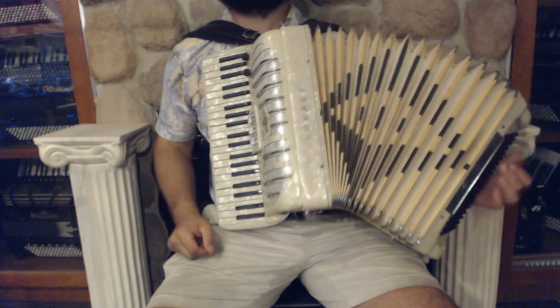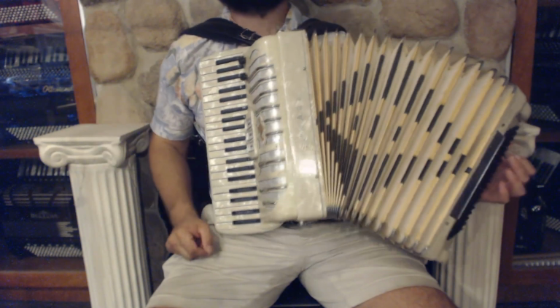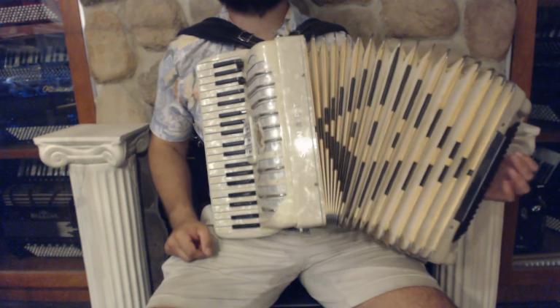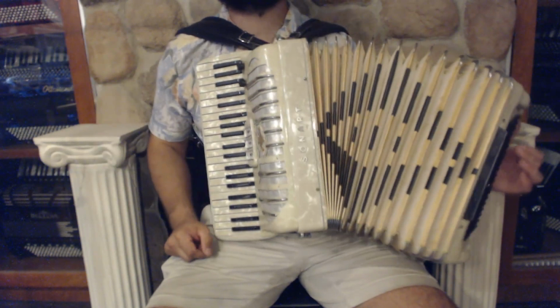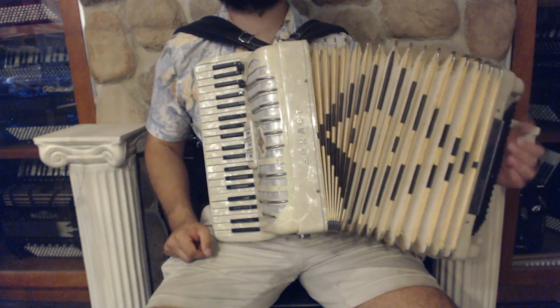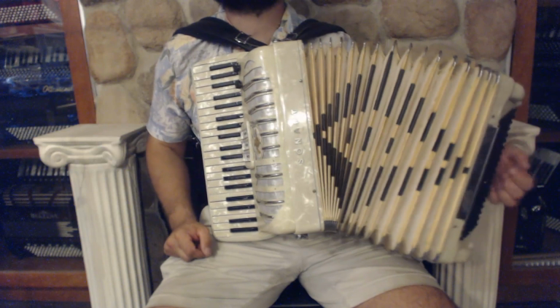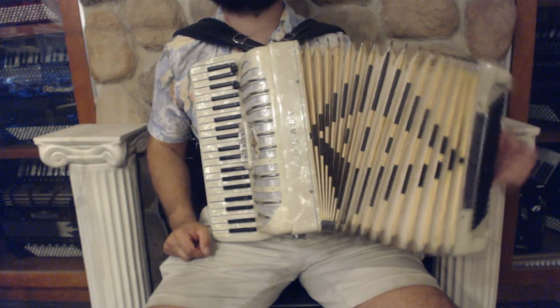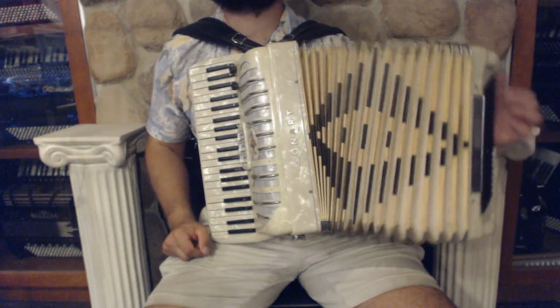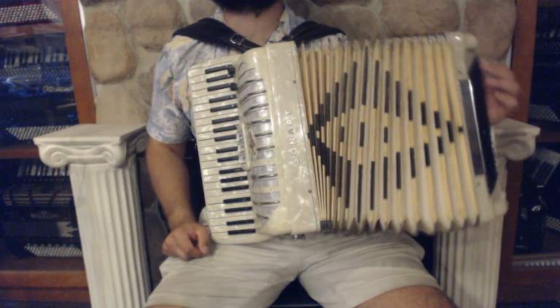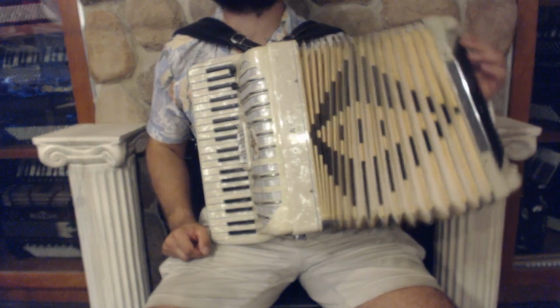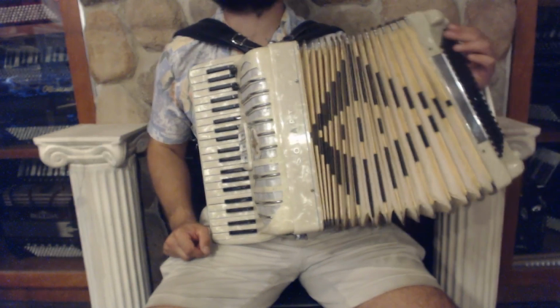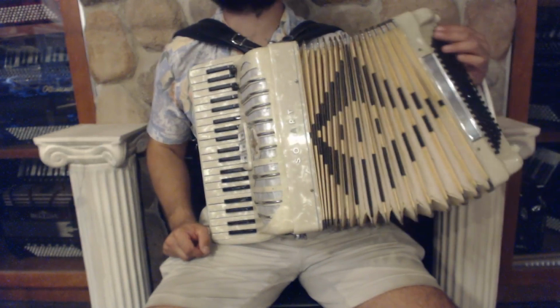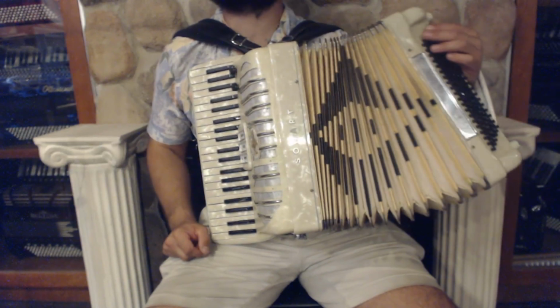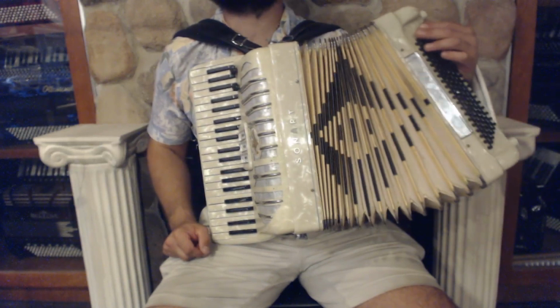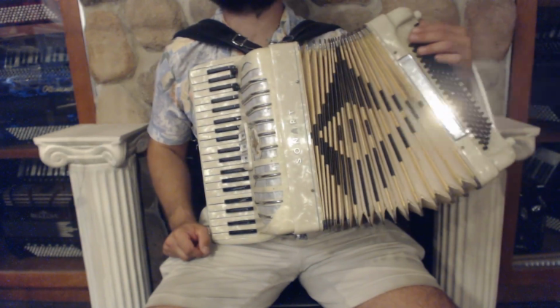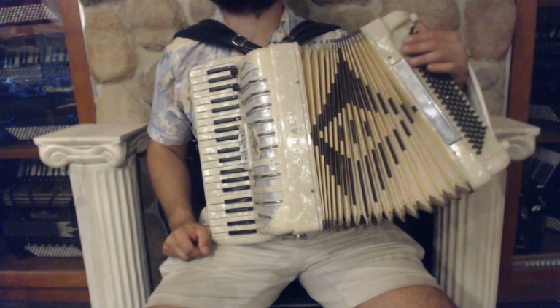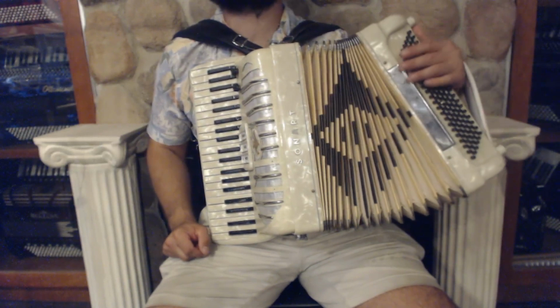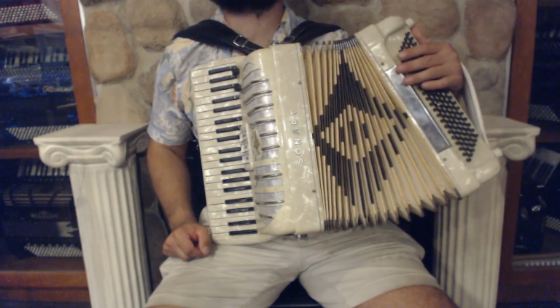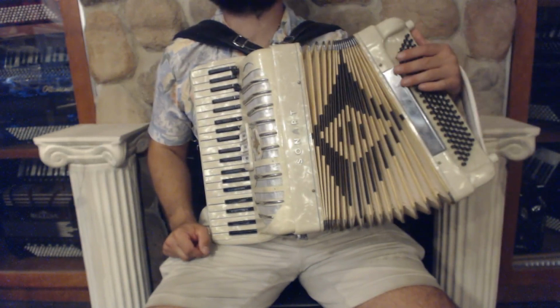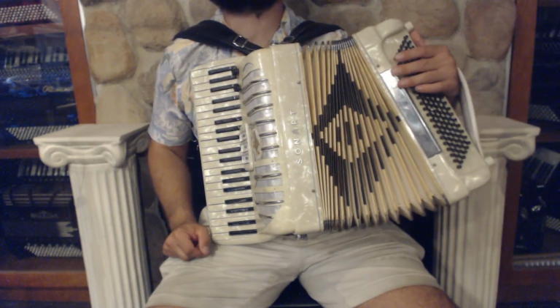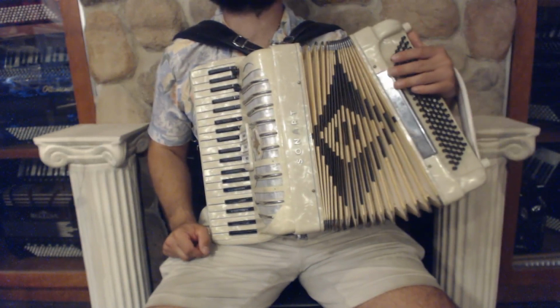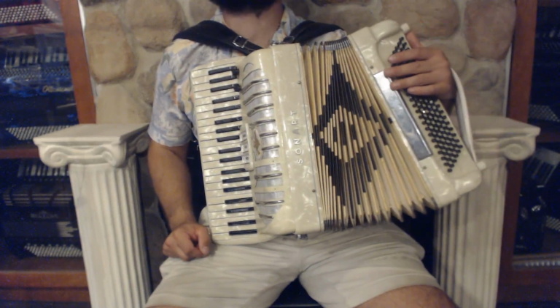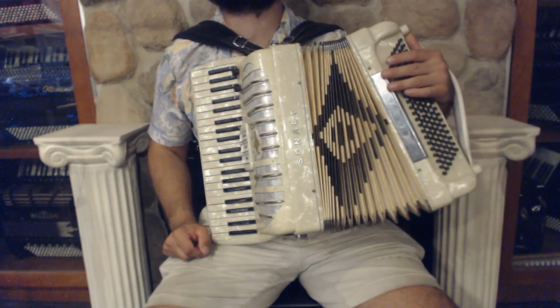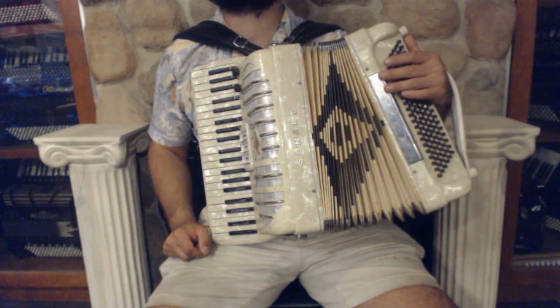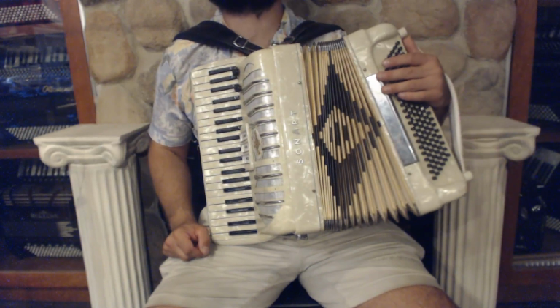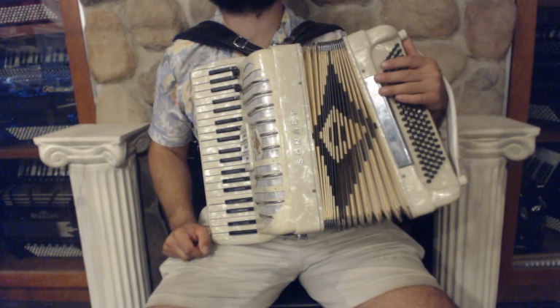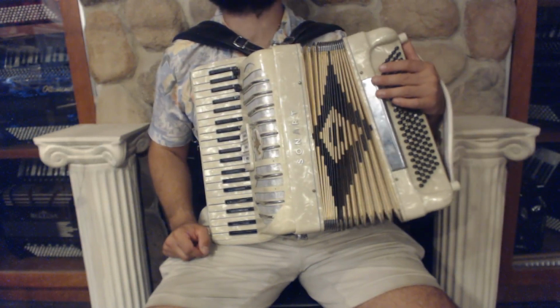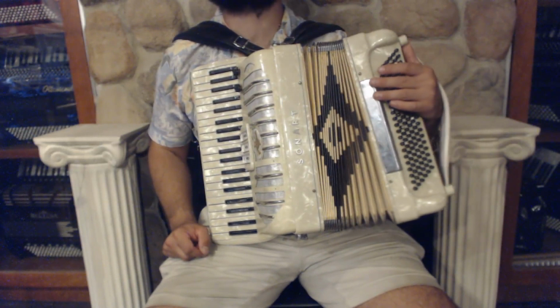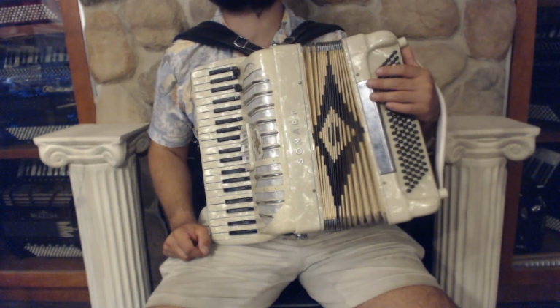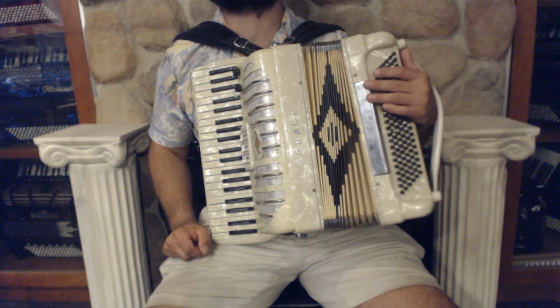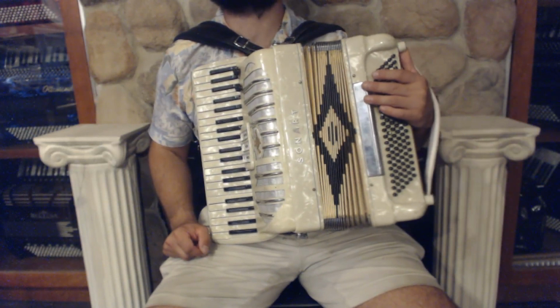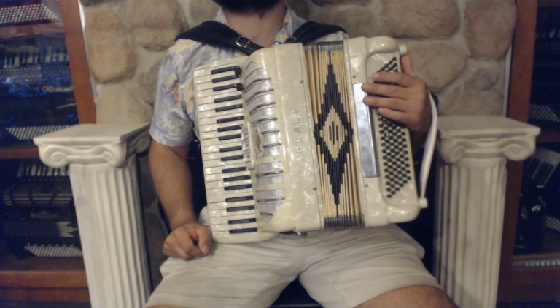On the bass side we have 120 bass buttons, 1 register switch and 4 sets of reeds.